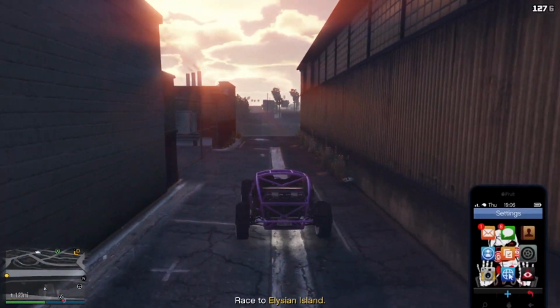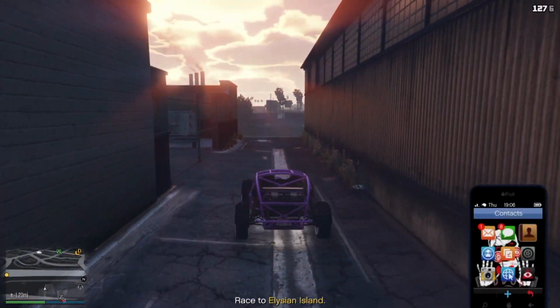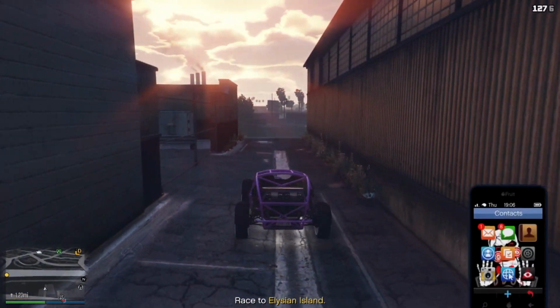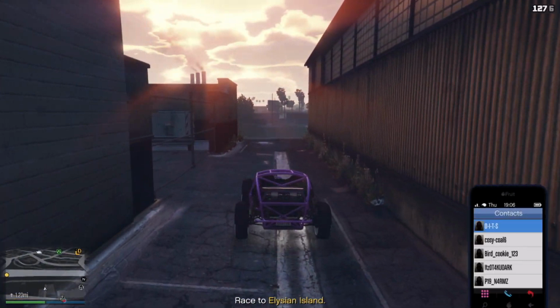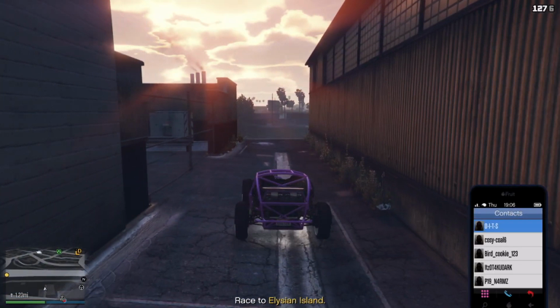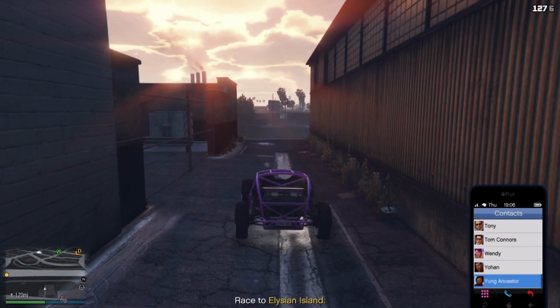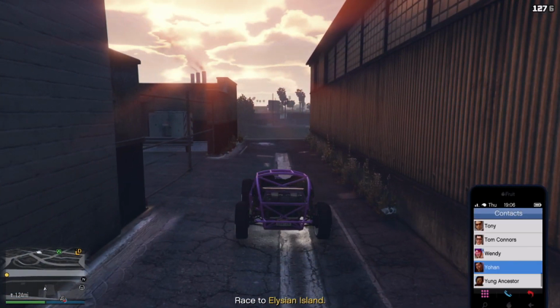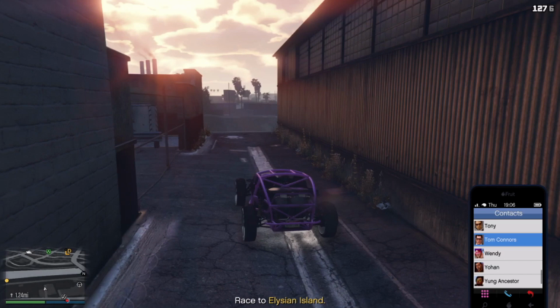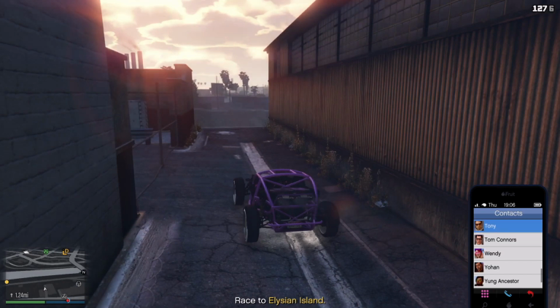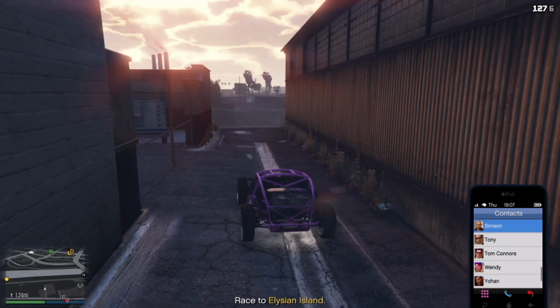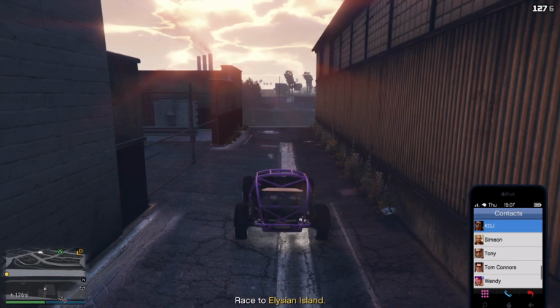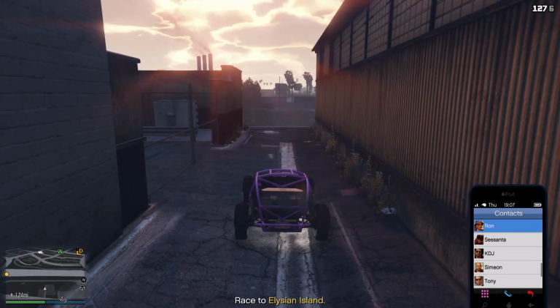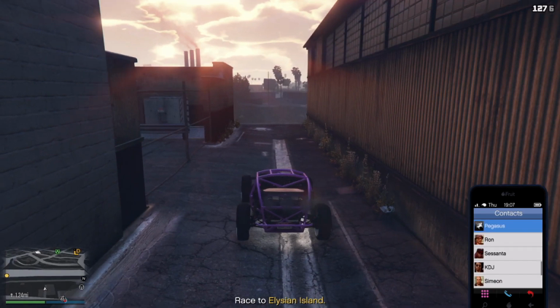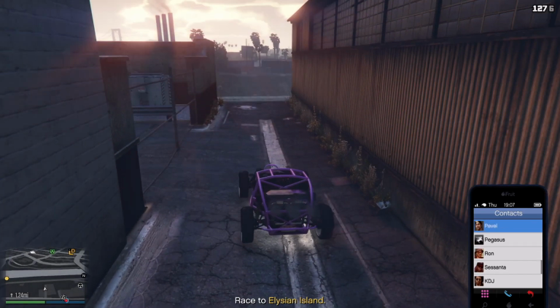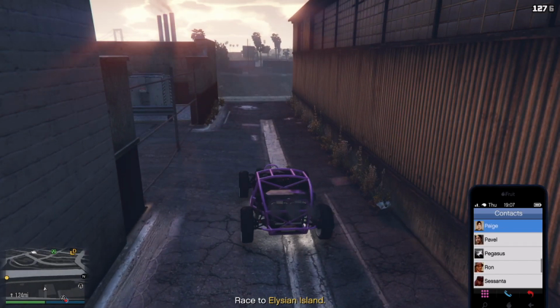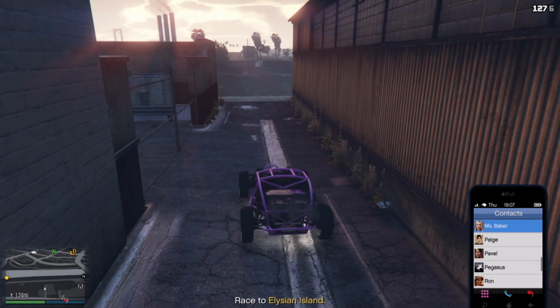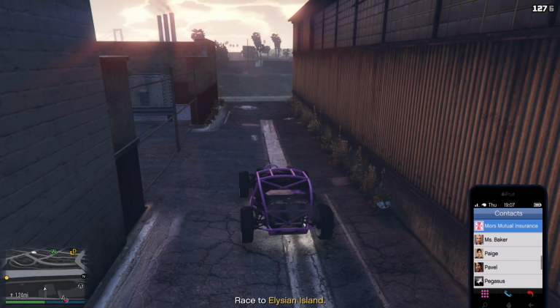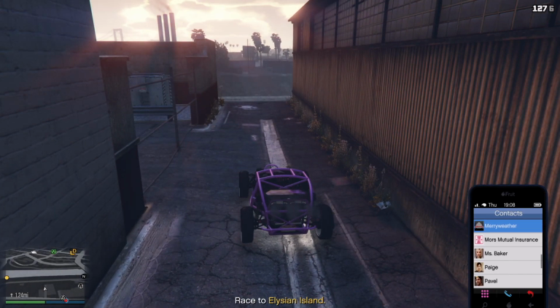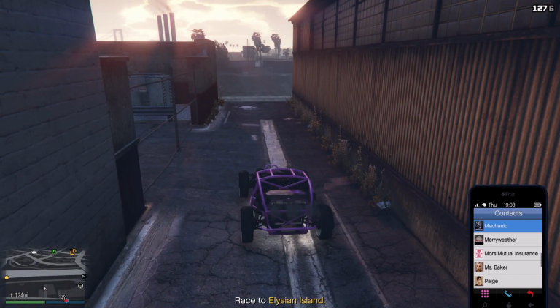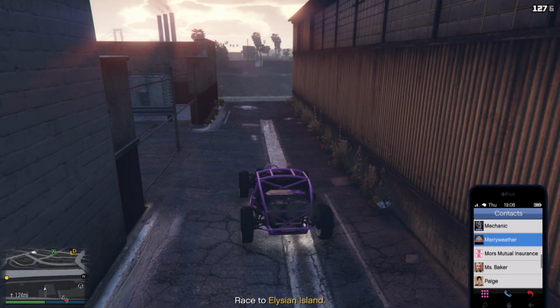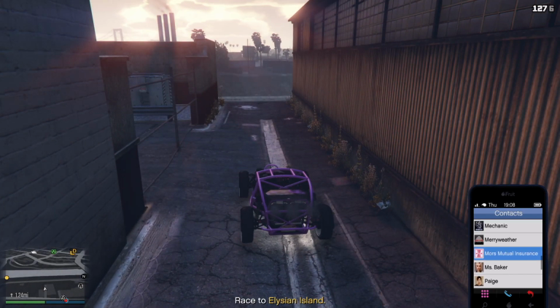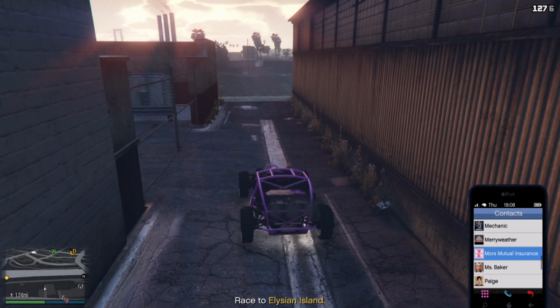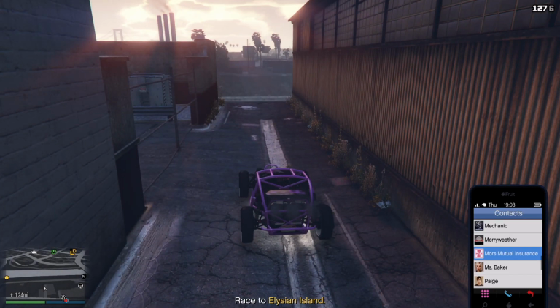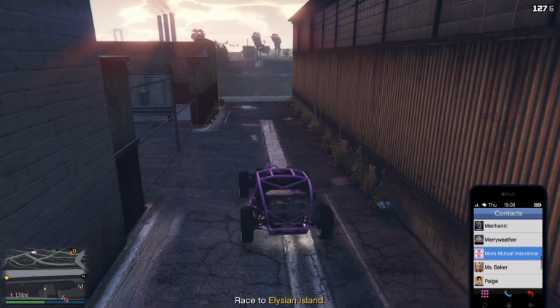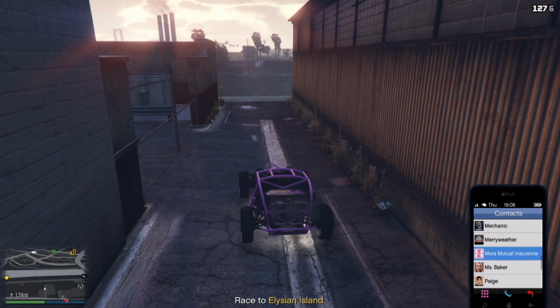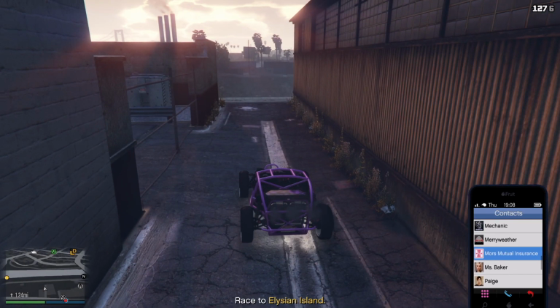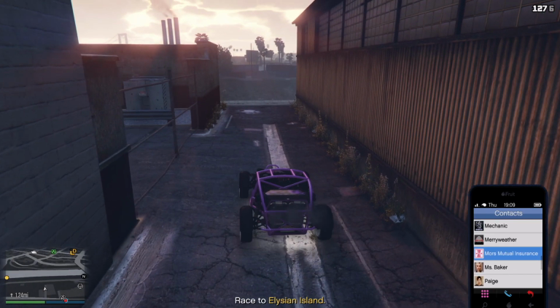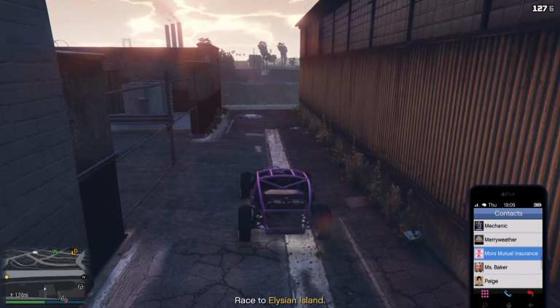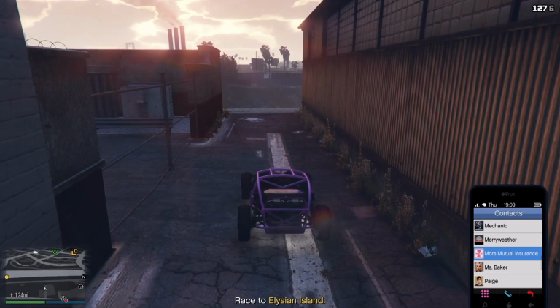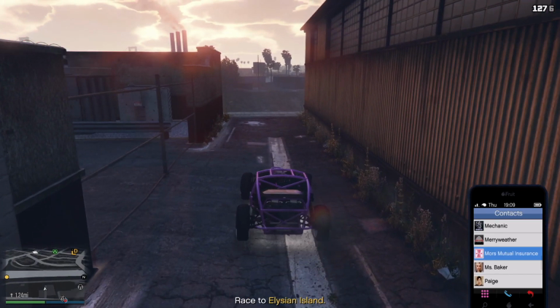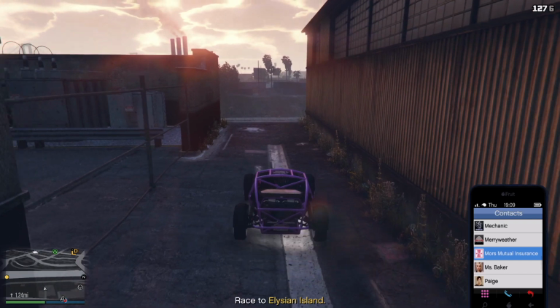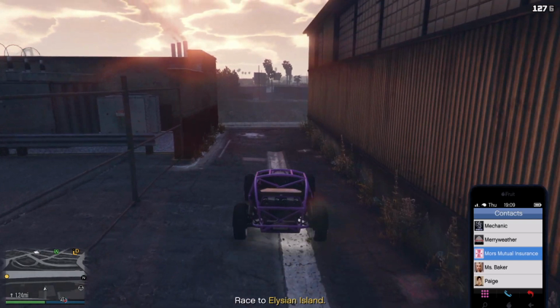Now call the insurance and hover over the blown up car. Drive into the LS river, and when you're about to respawn, select the car.